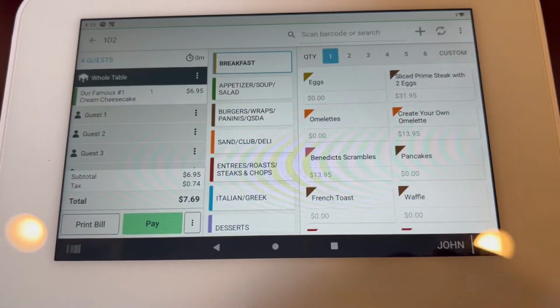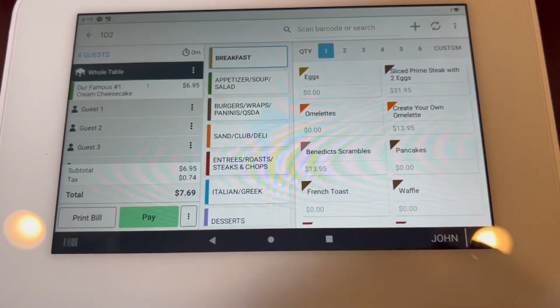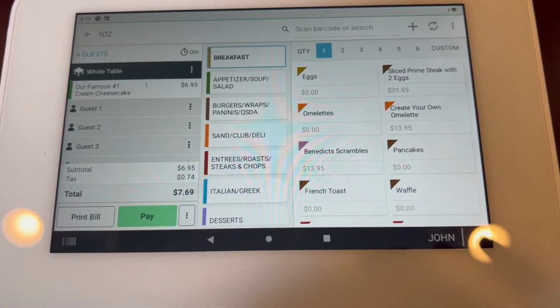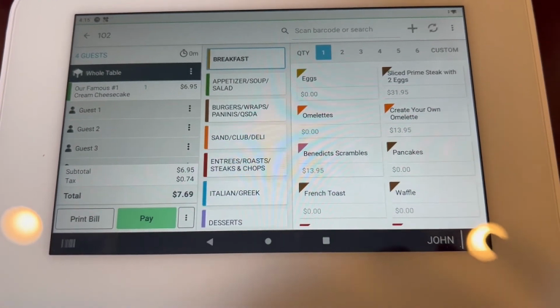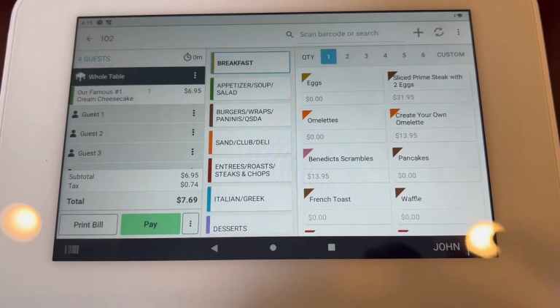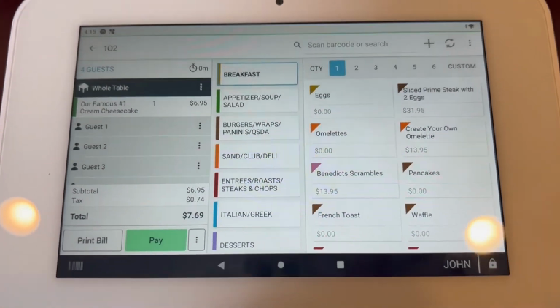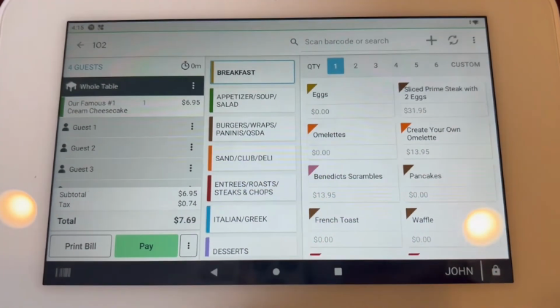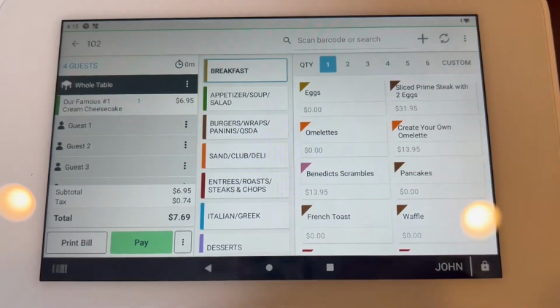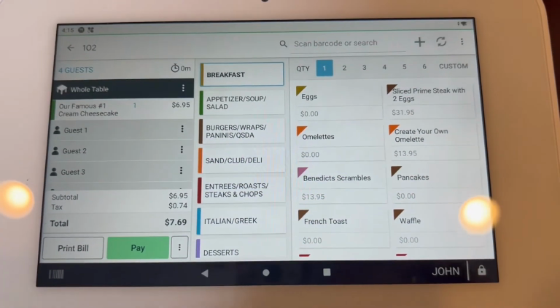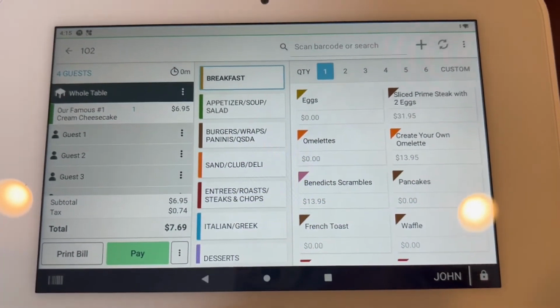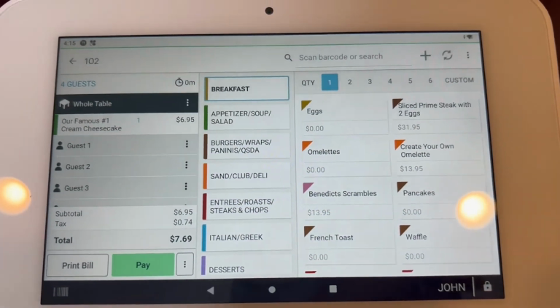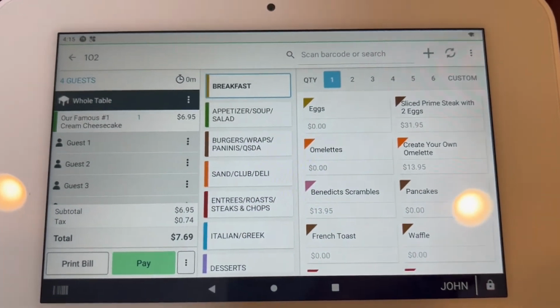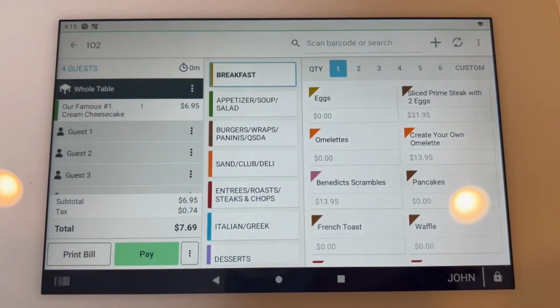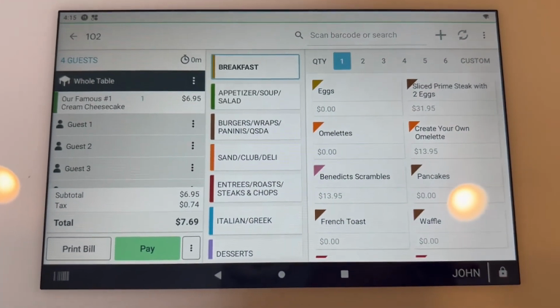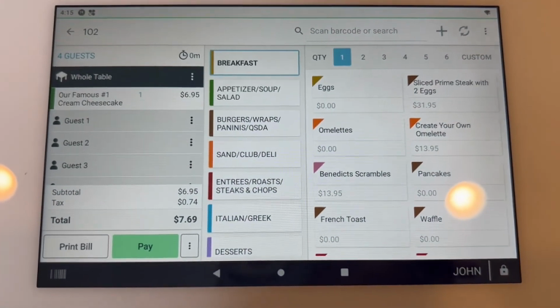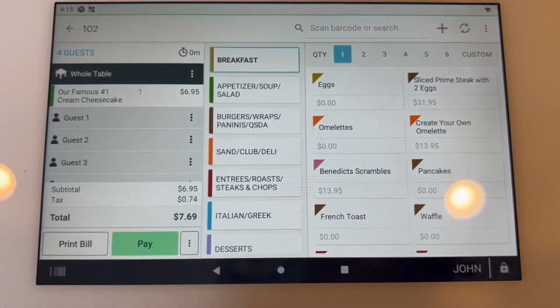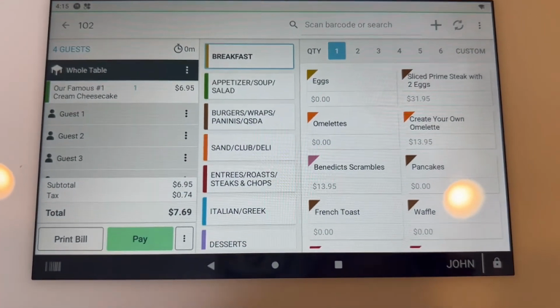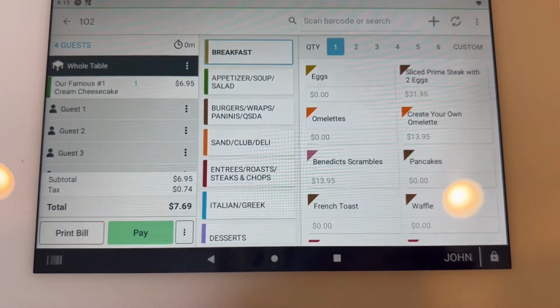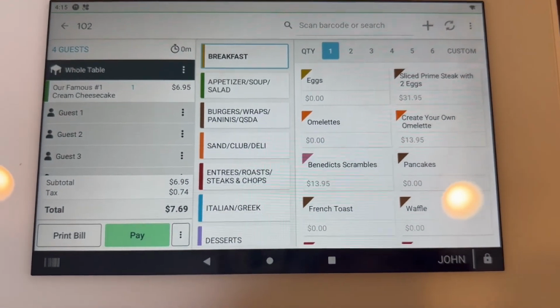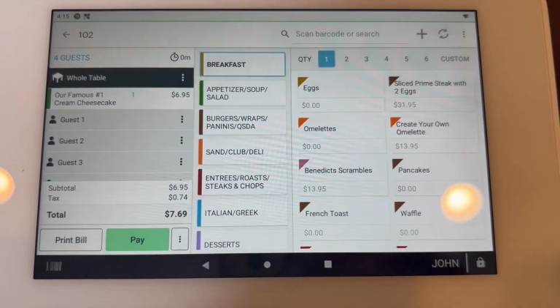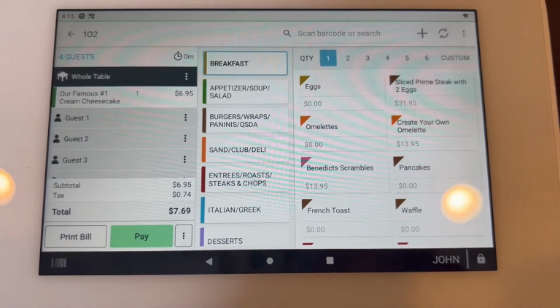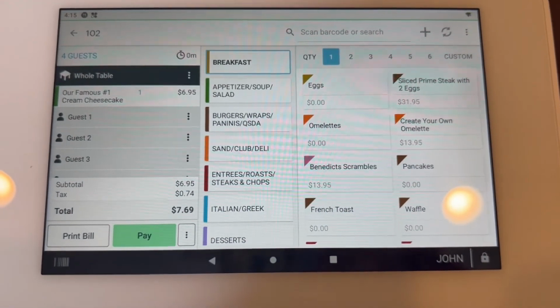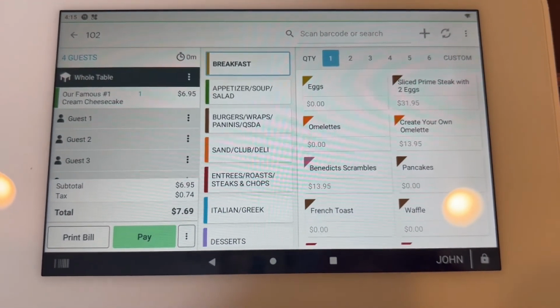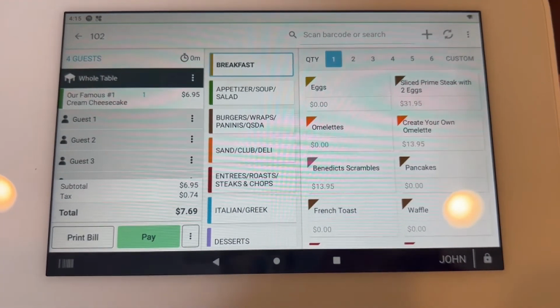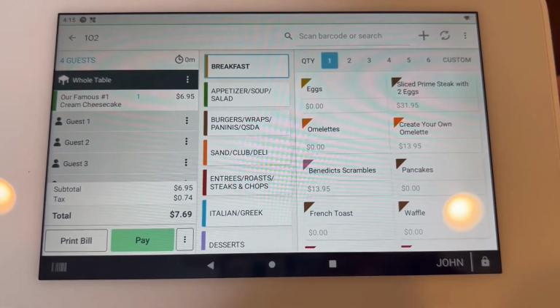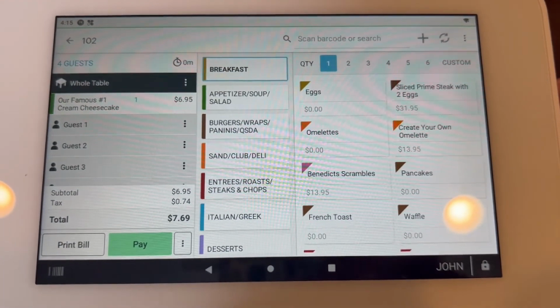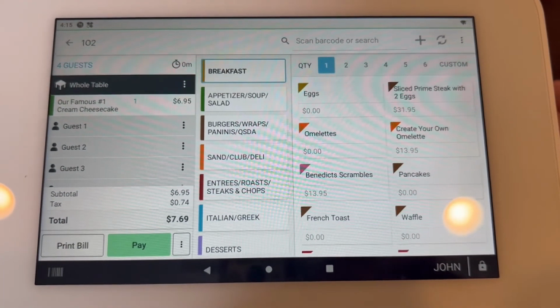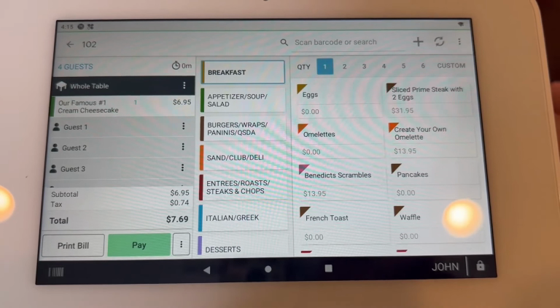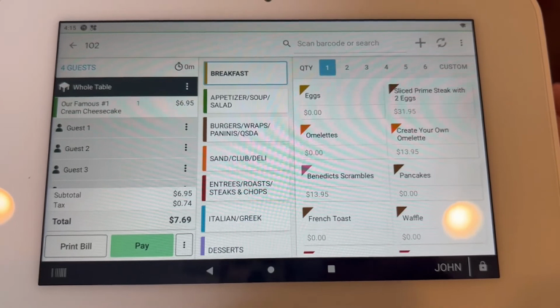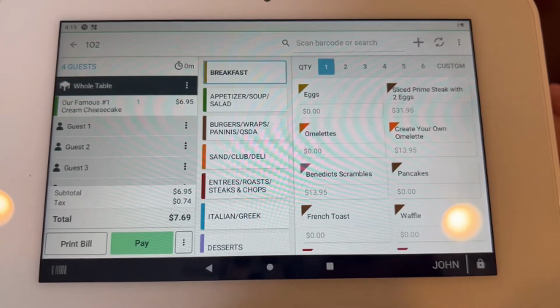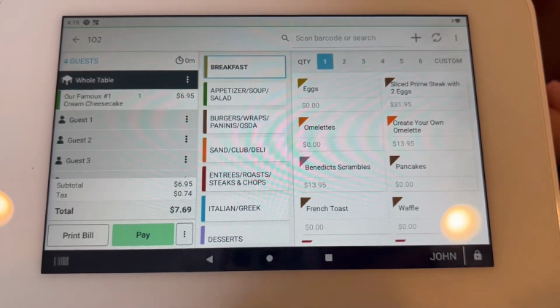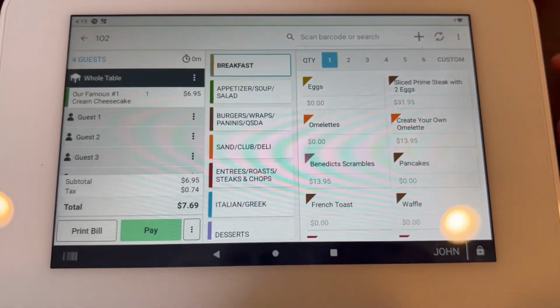In this video, I'm going to show you how to delete an item from an order. Right now, I'm logged in as an employee.